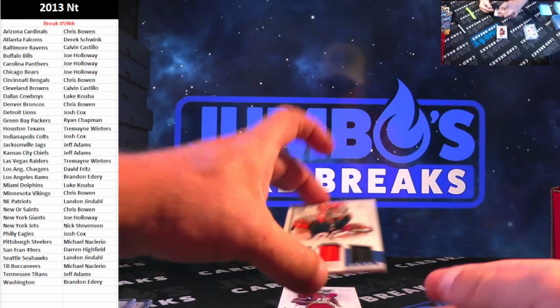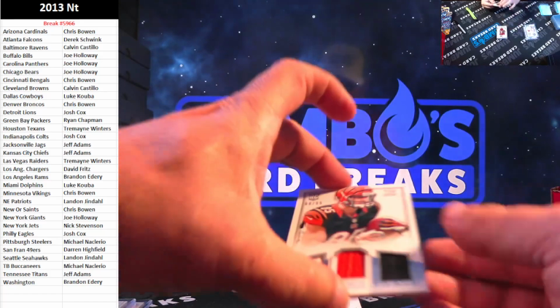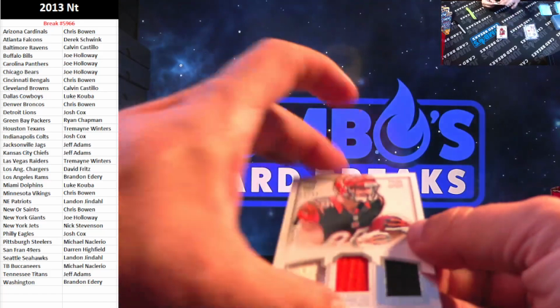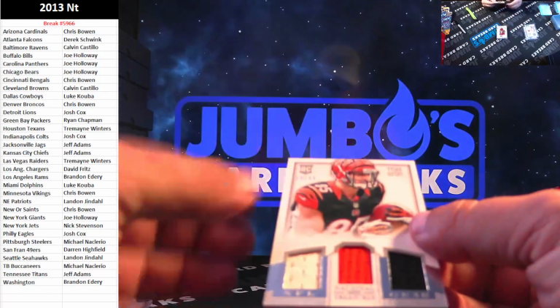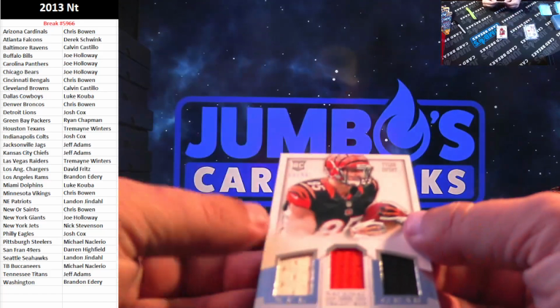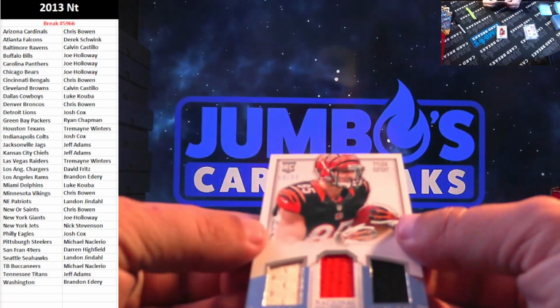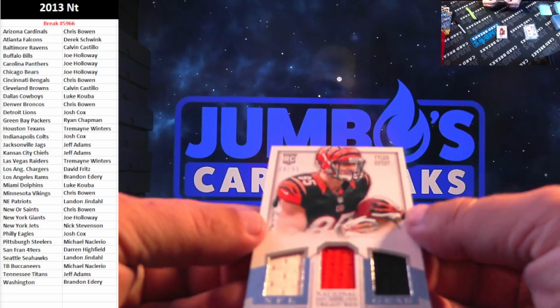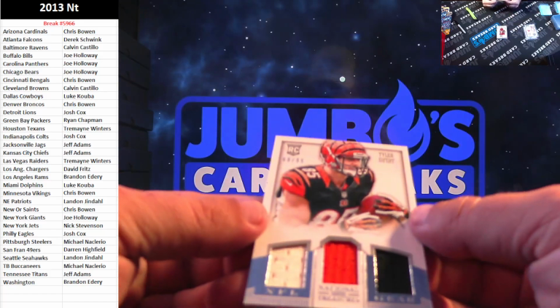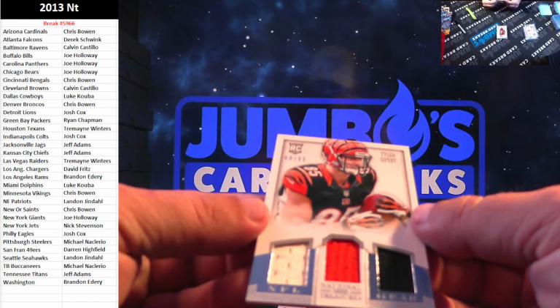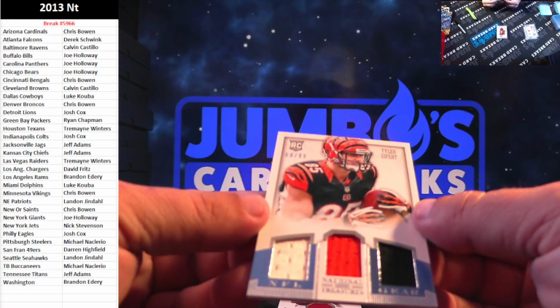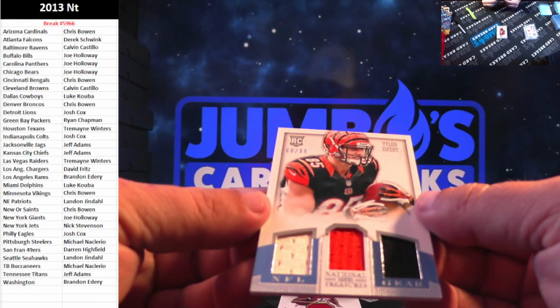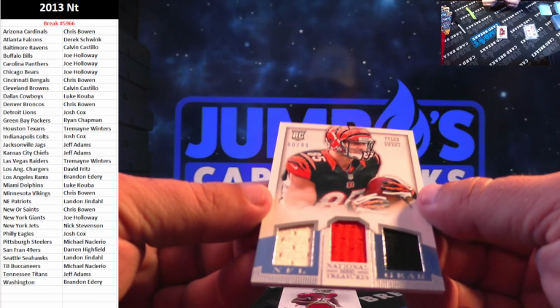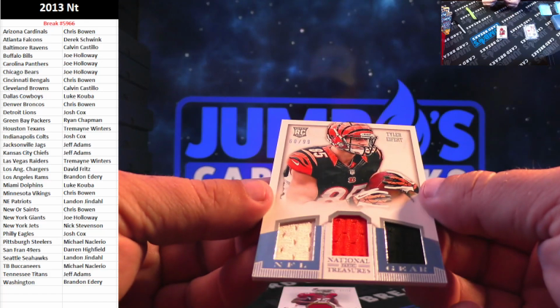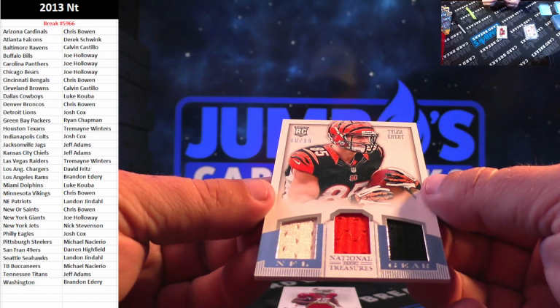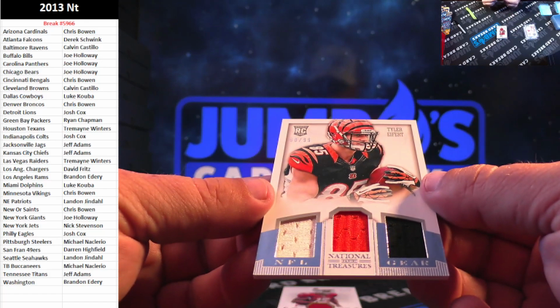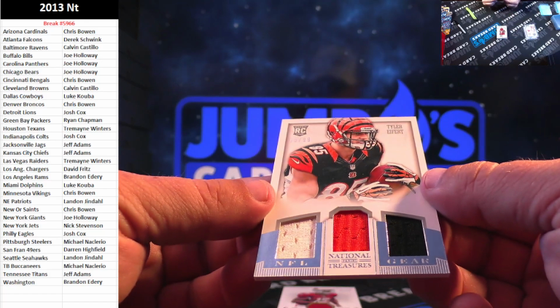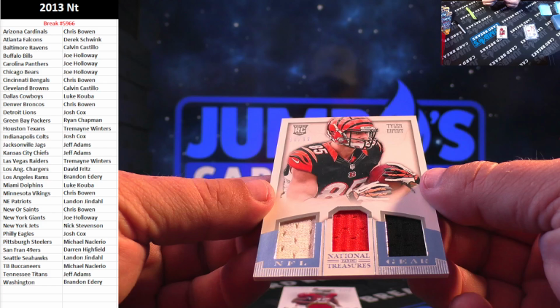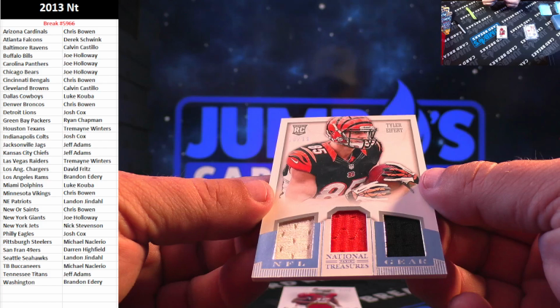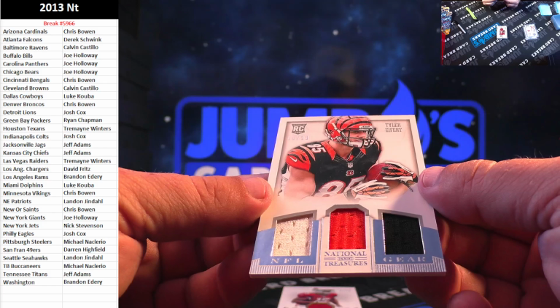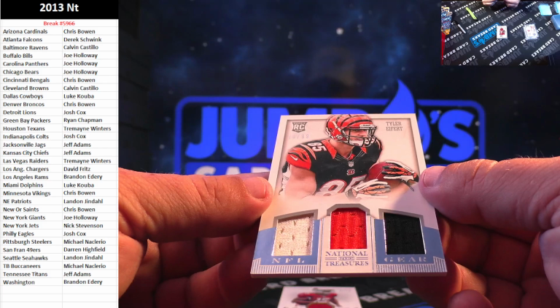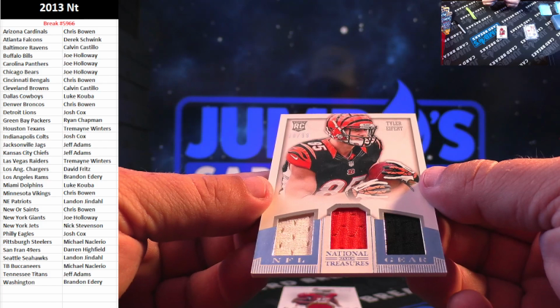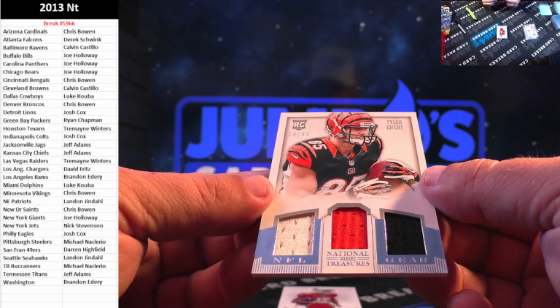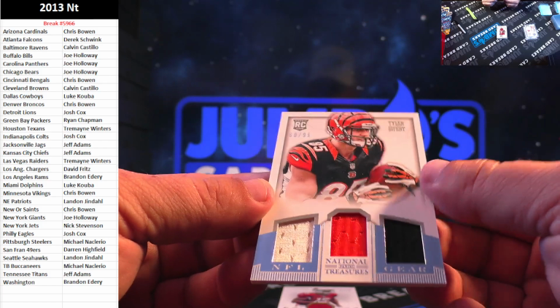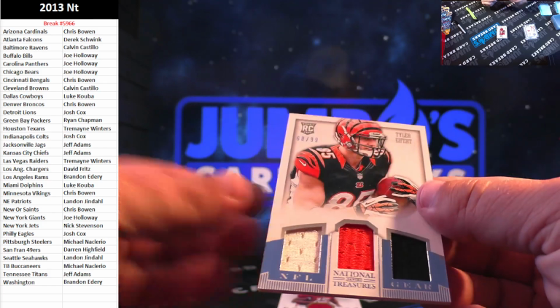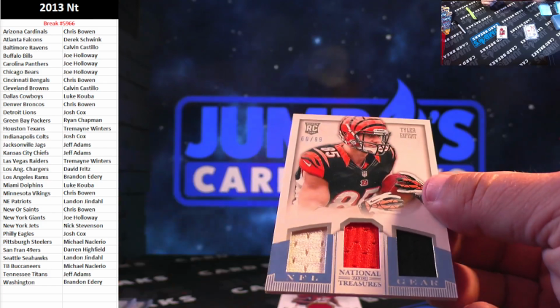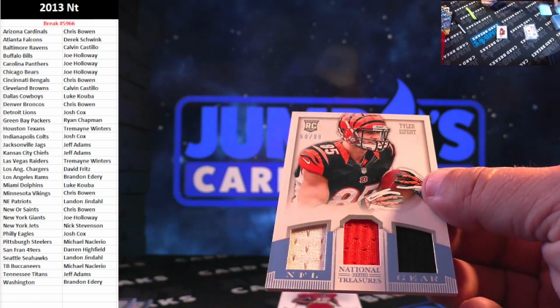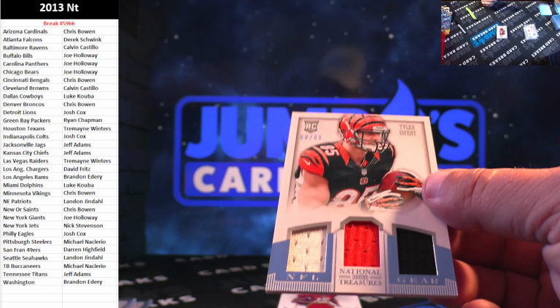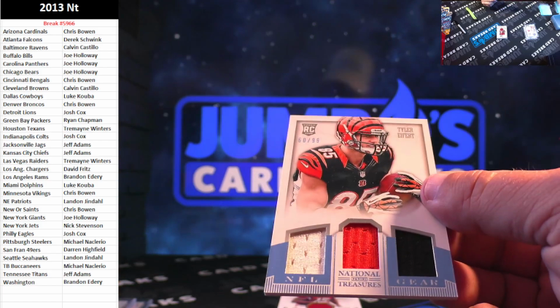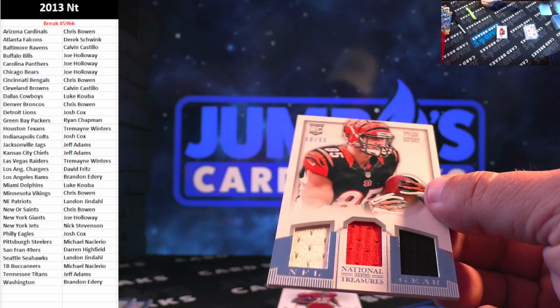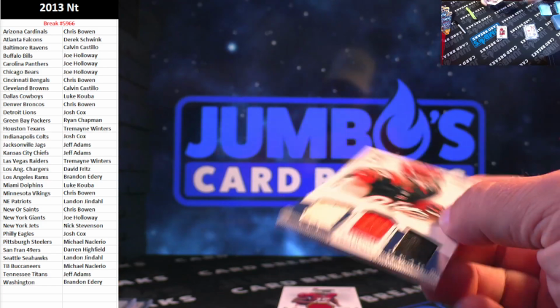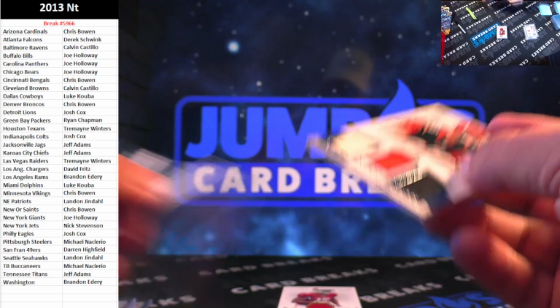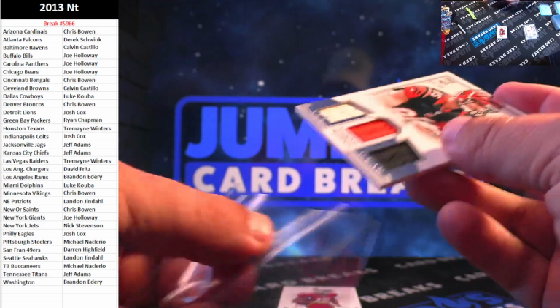Next up, rookie, 60 out of 99, Tyler Eifert. On the triple patches.